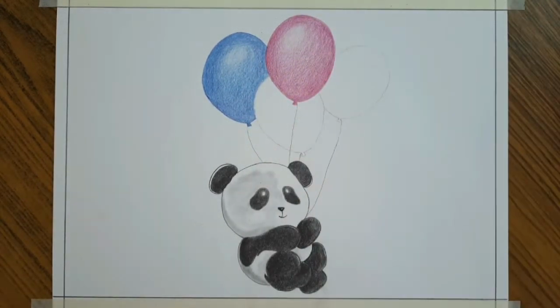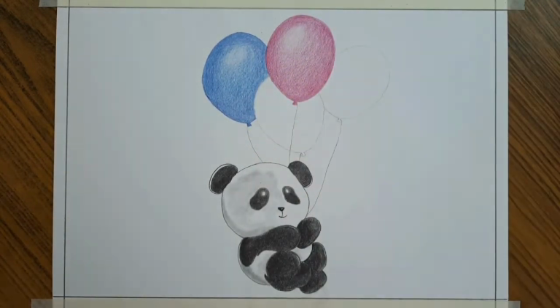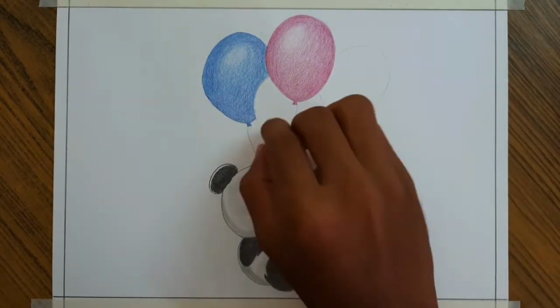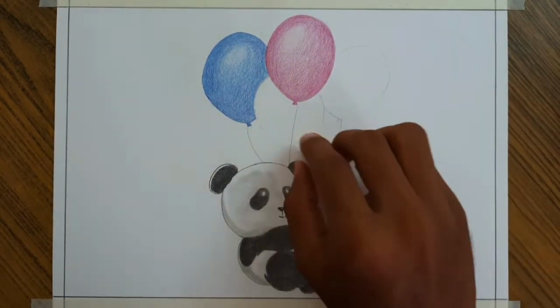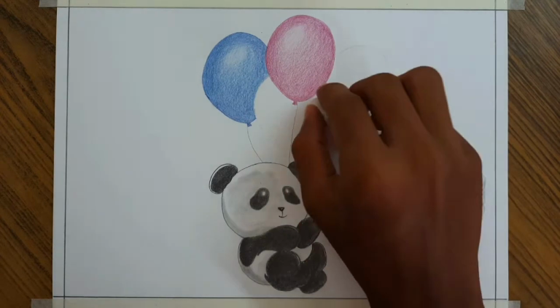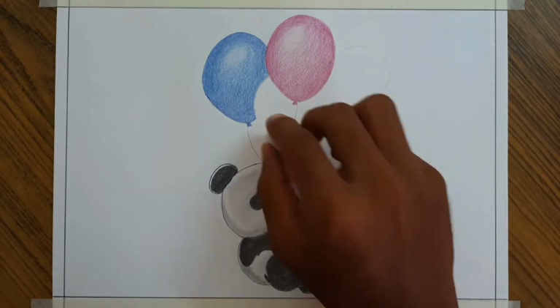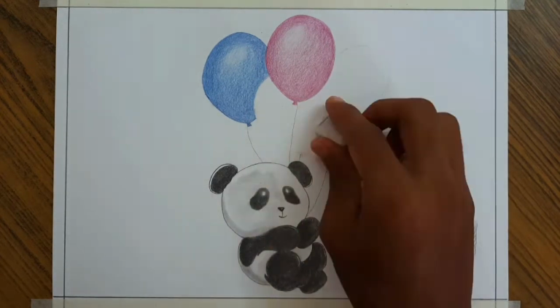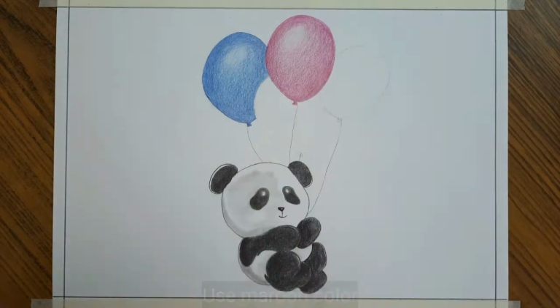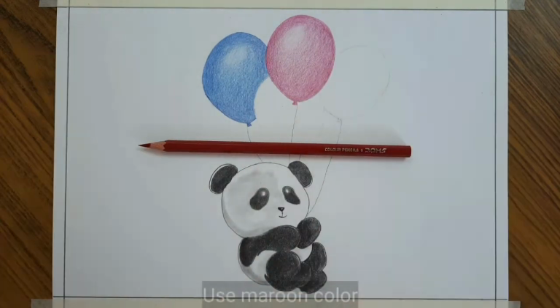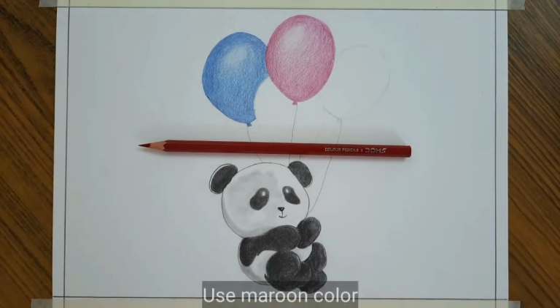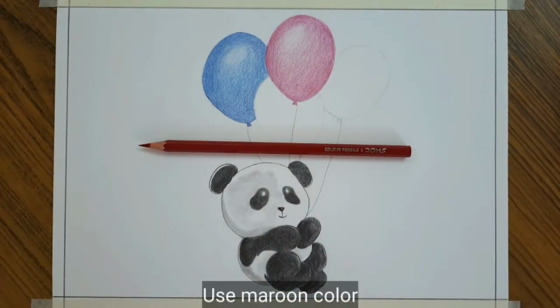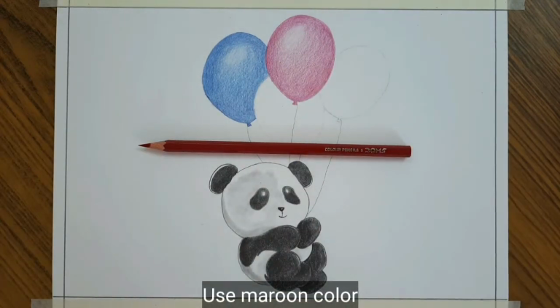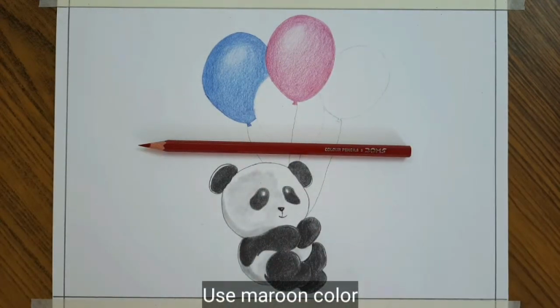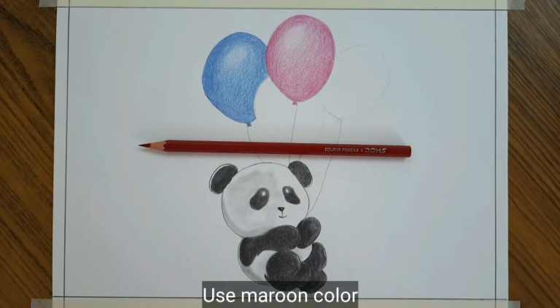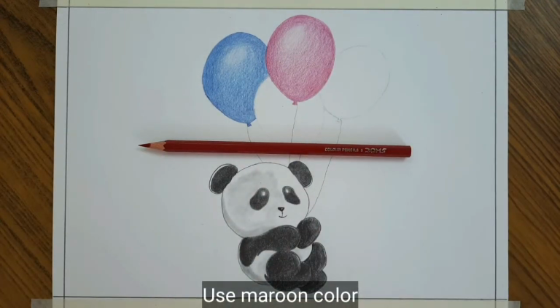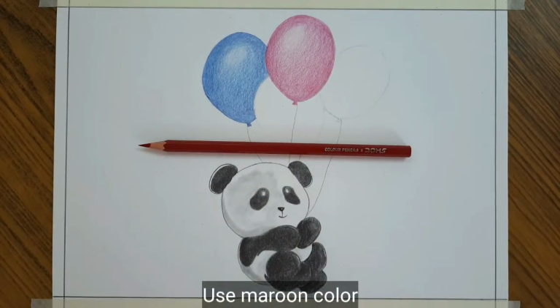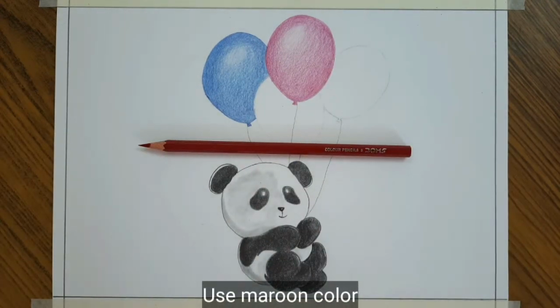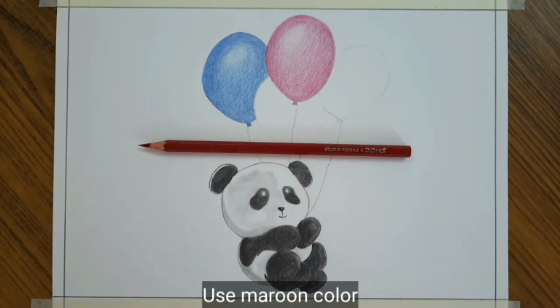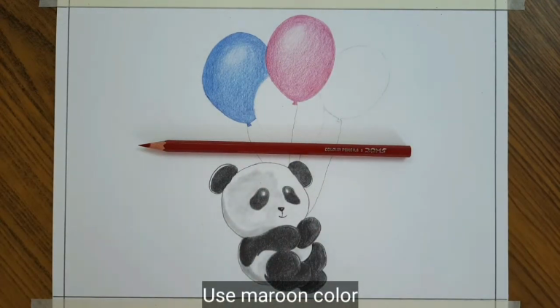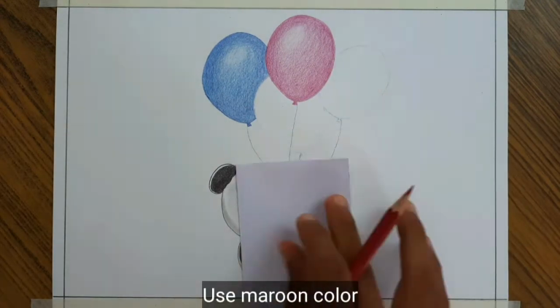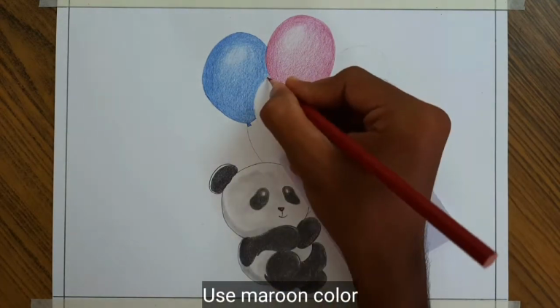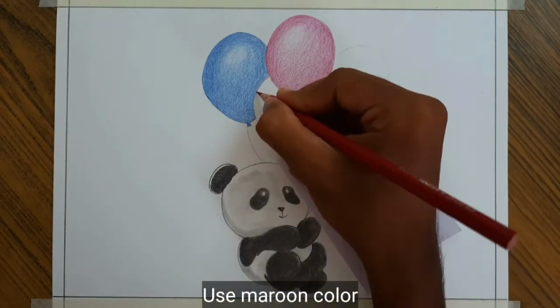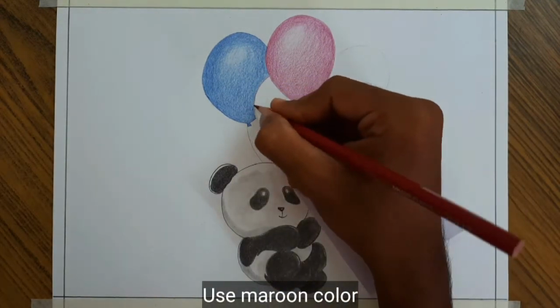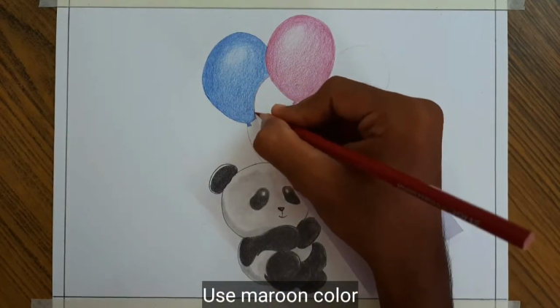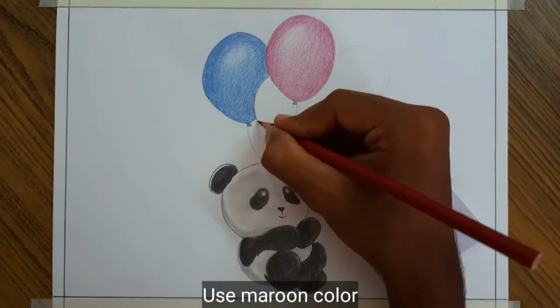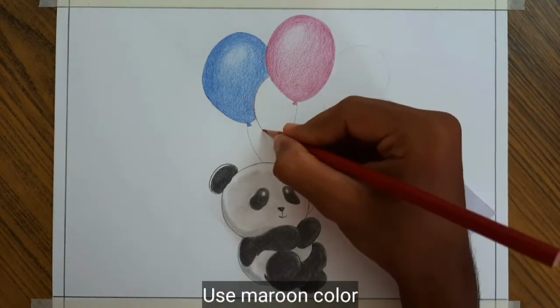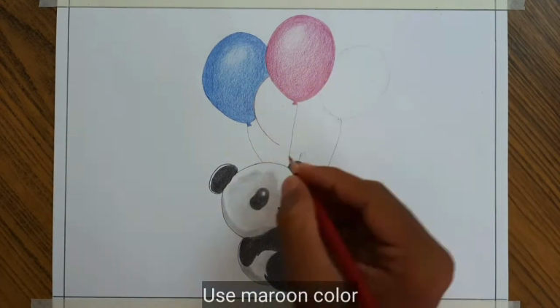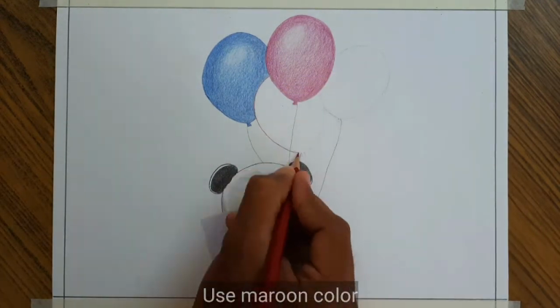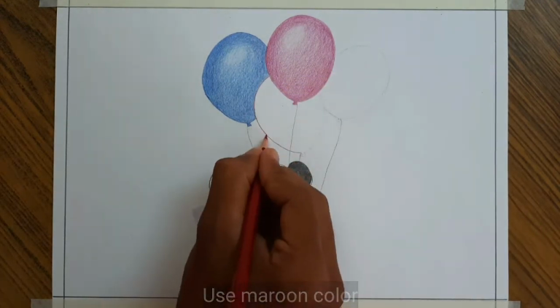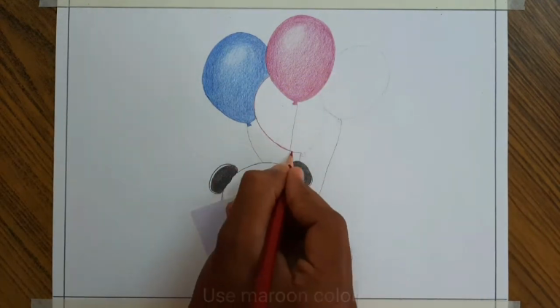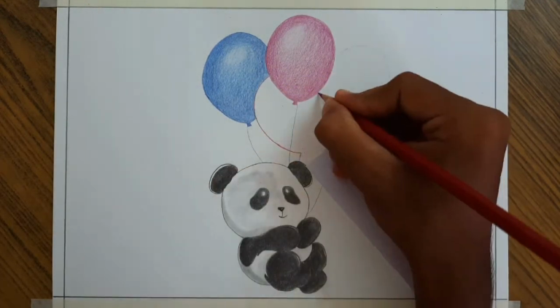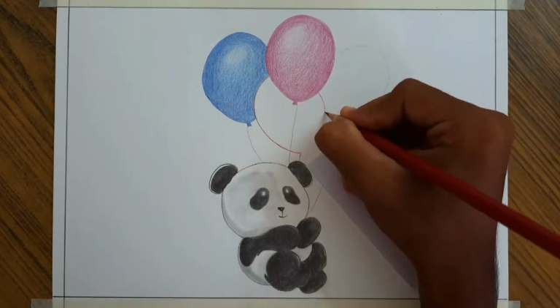Then this is another balloon. I am using maroon color as the darker layer and red as the lighter.